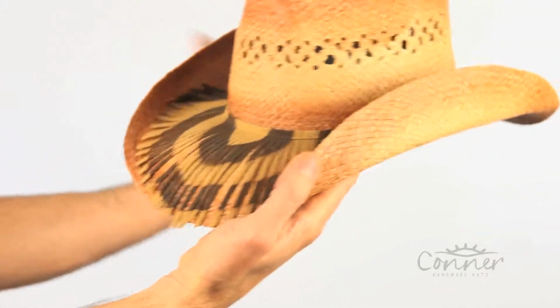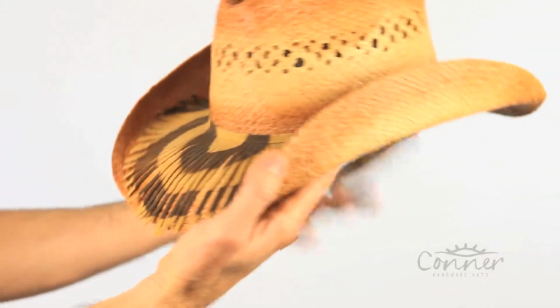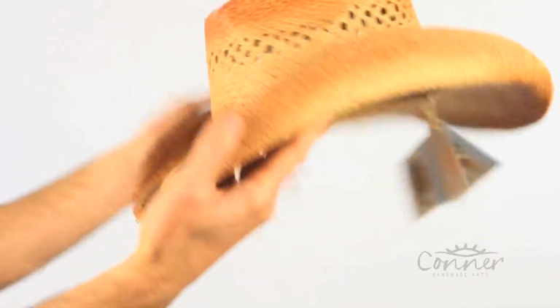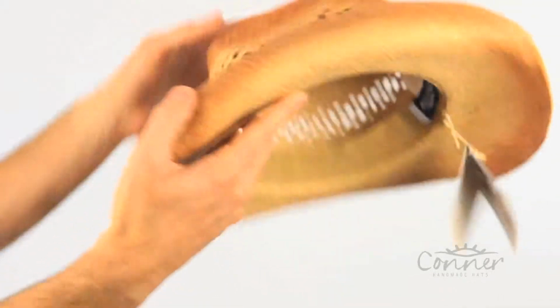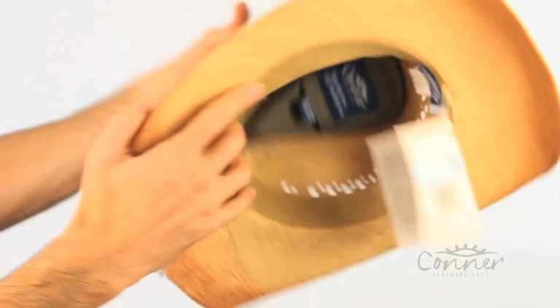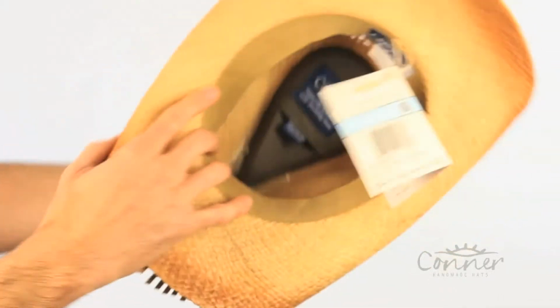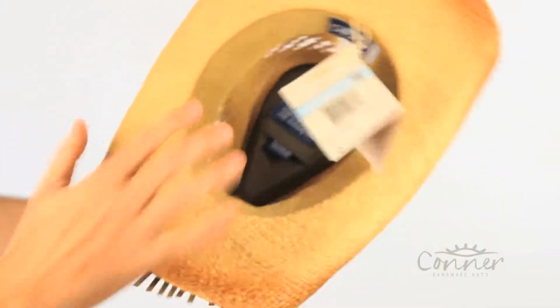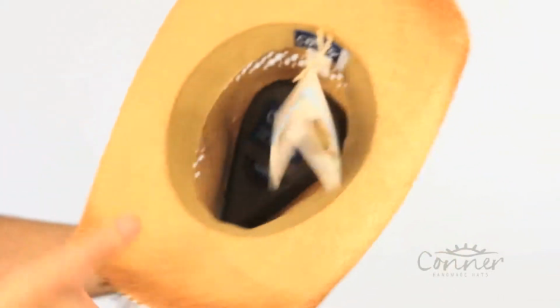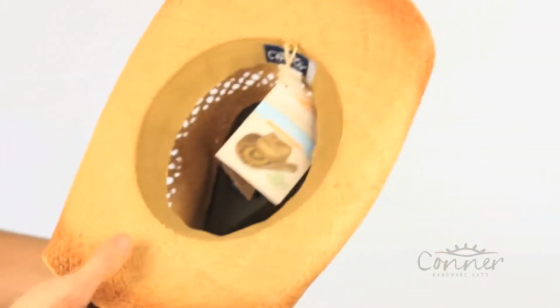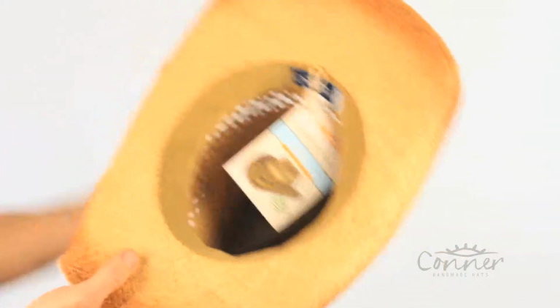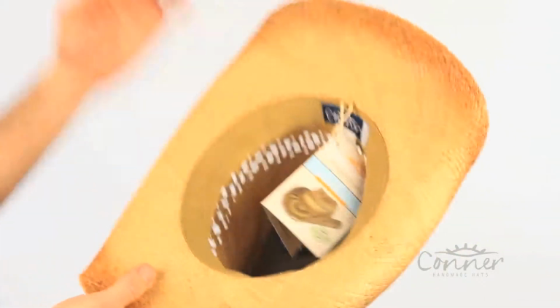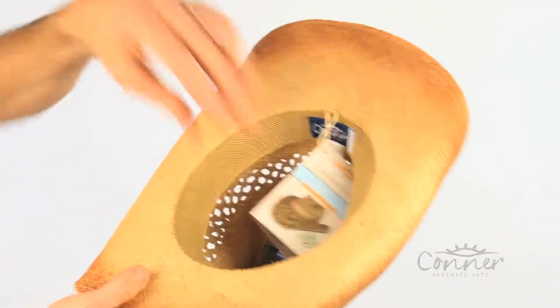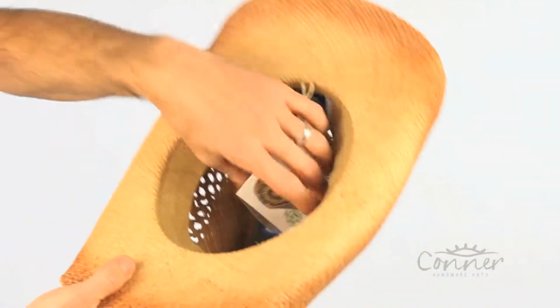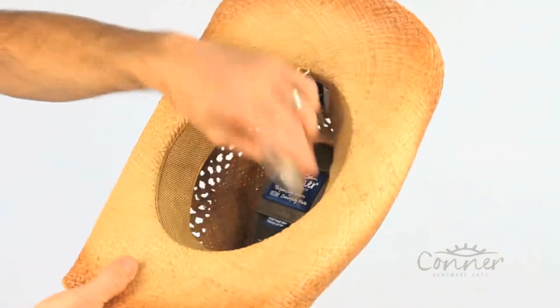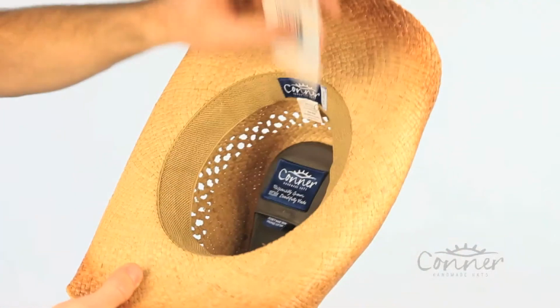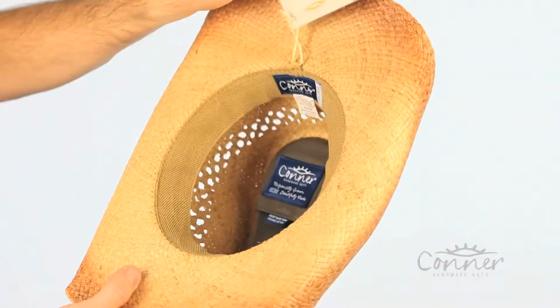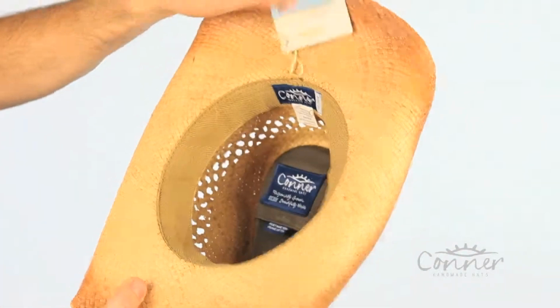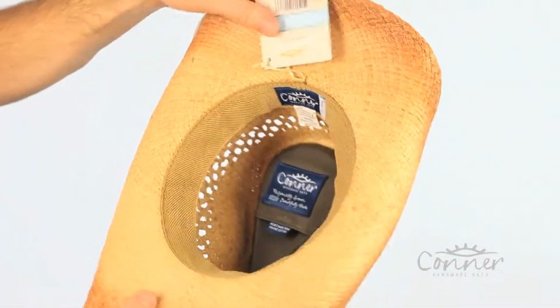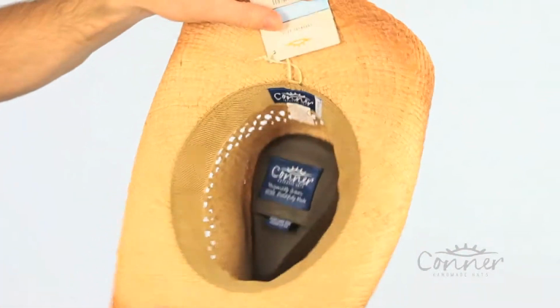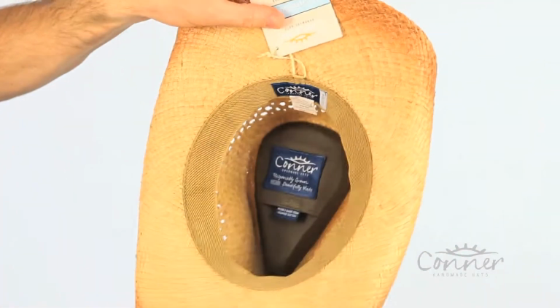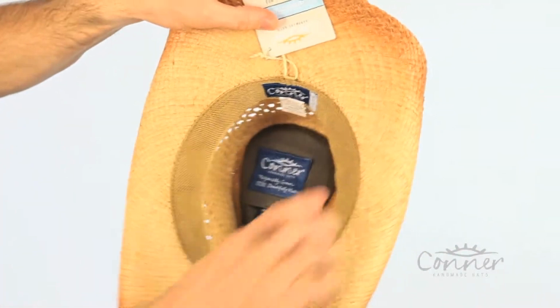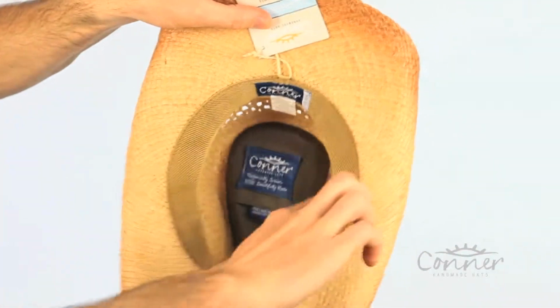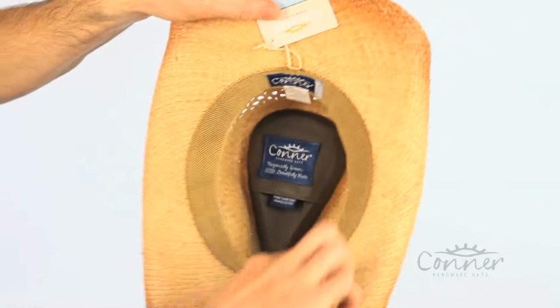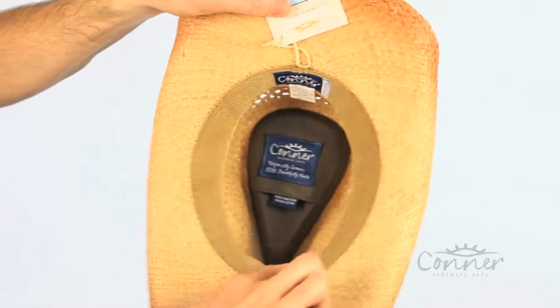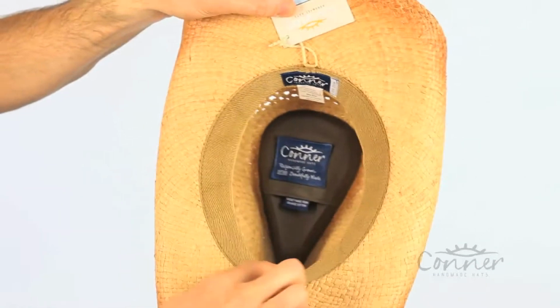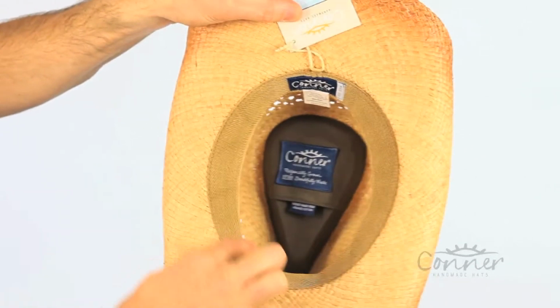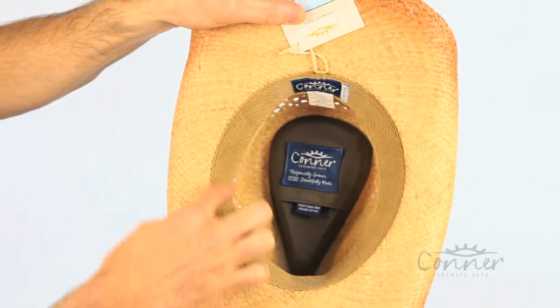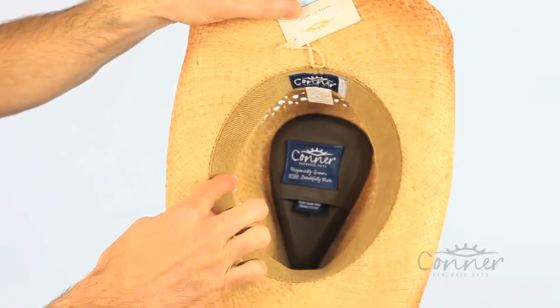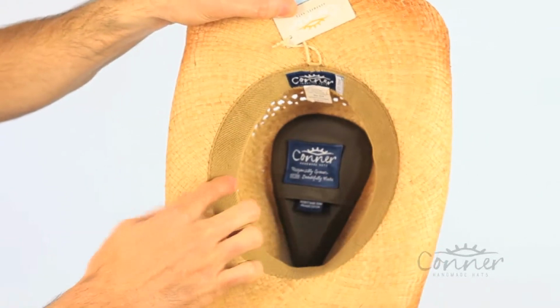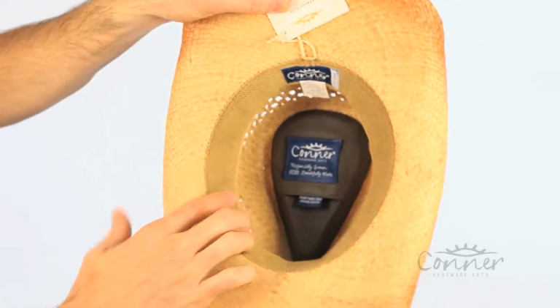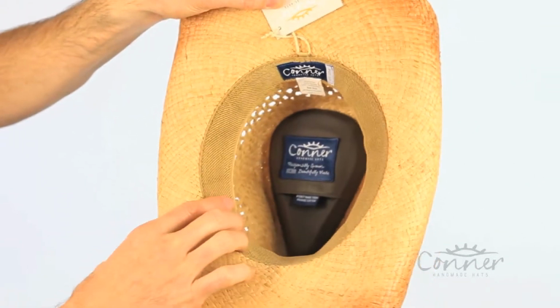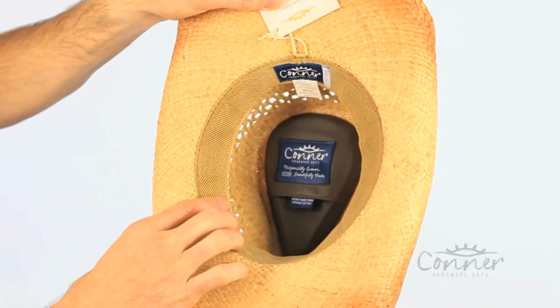On the inside you'll find a nice soft terry stretch band for a super comfortable fit.